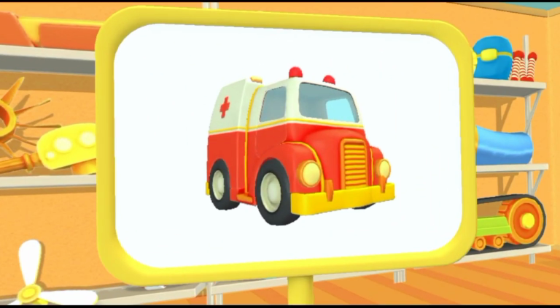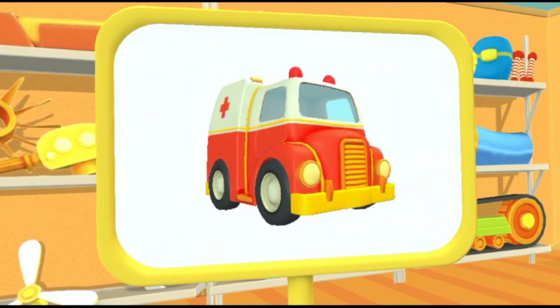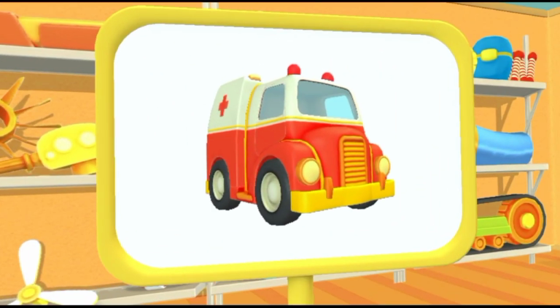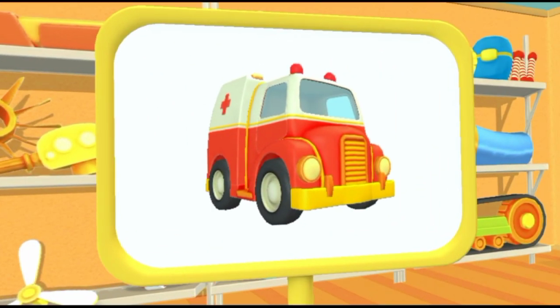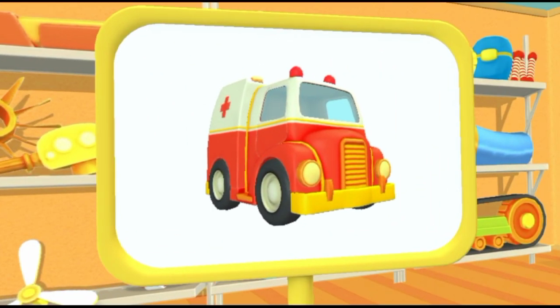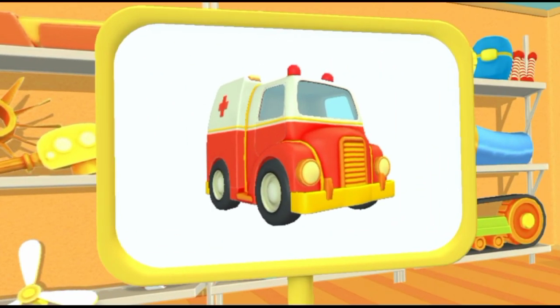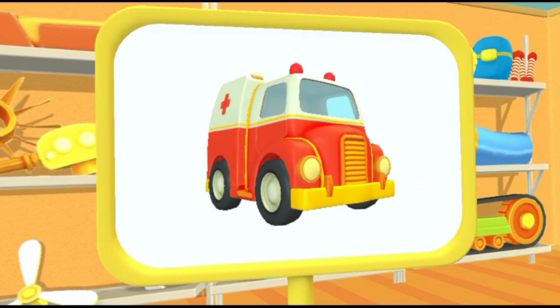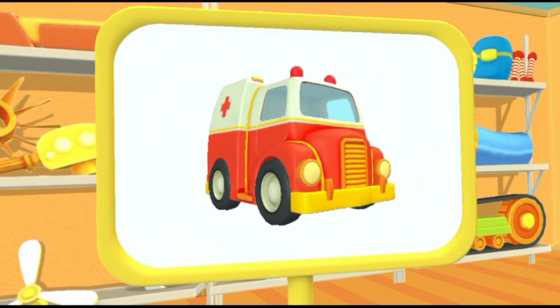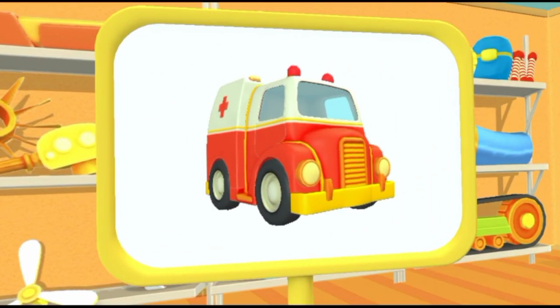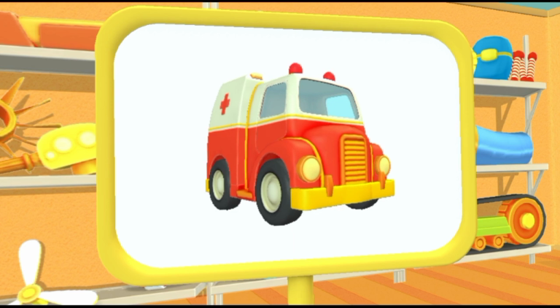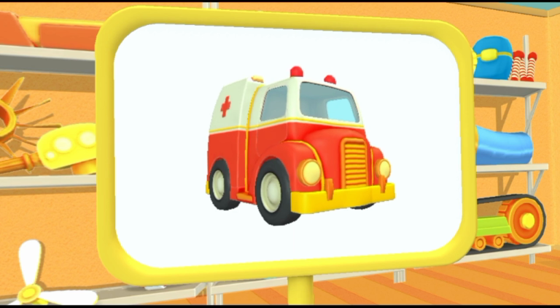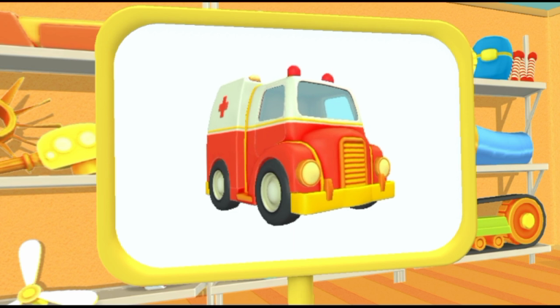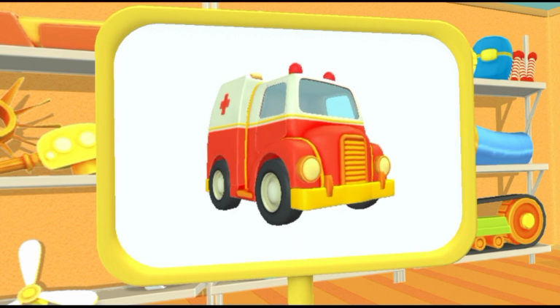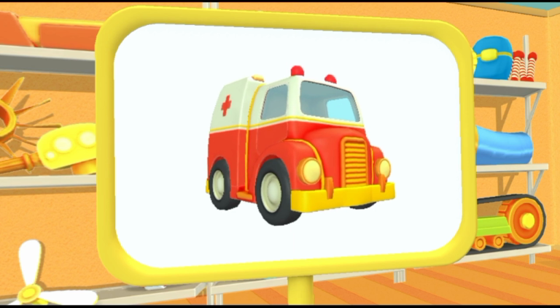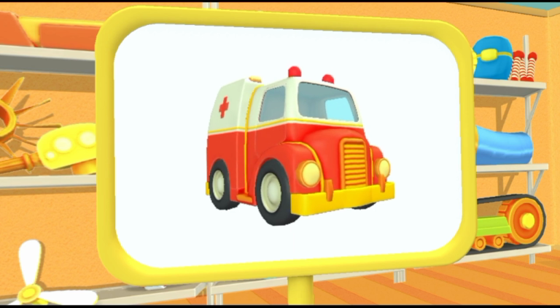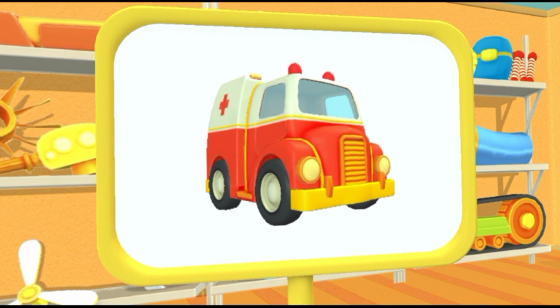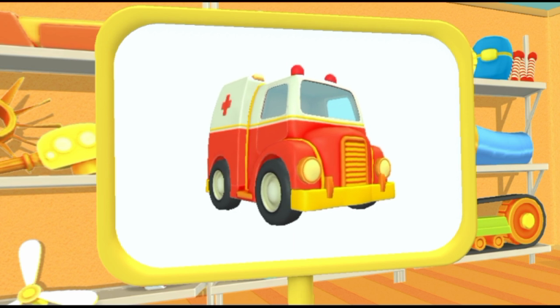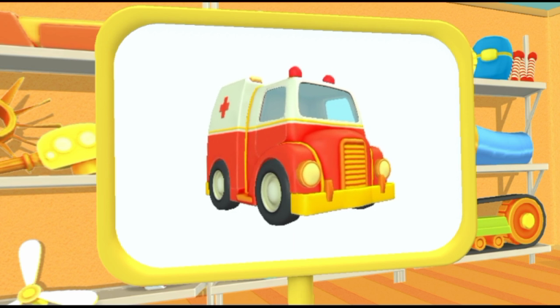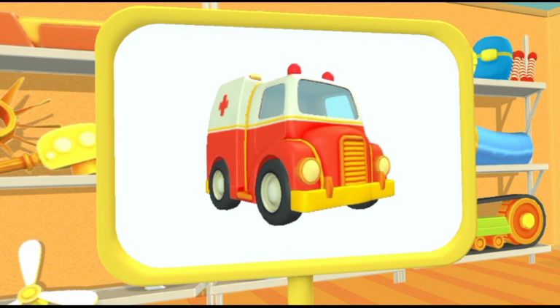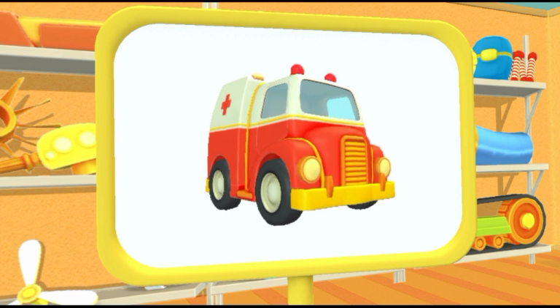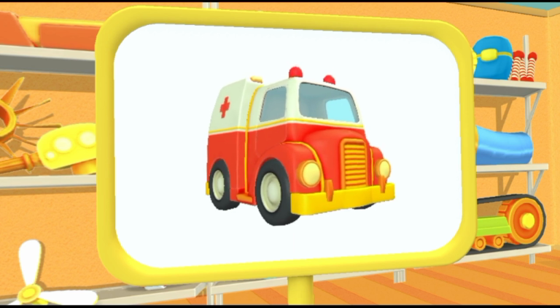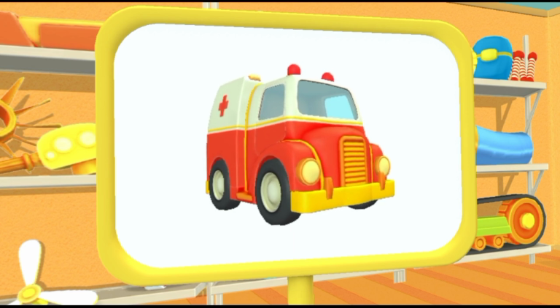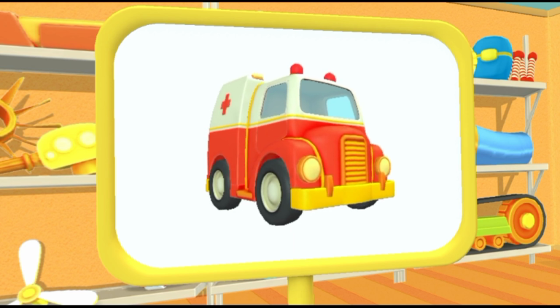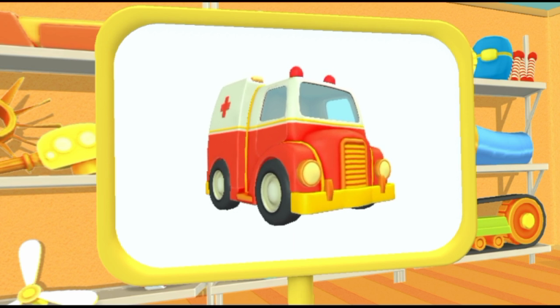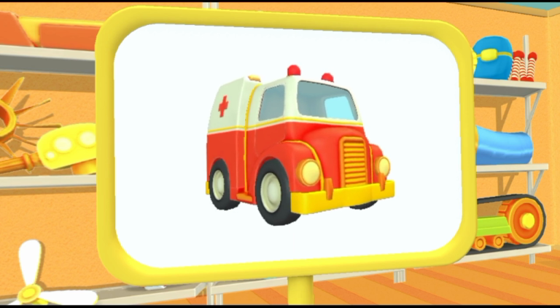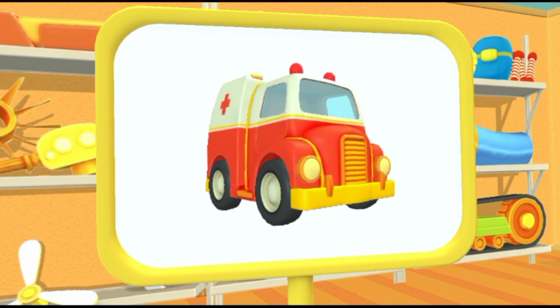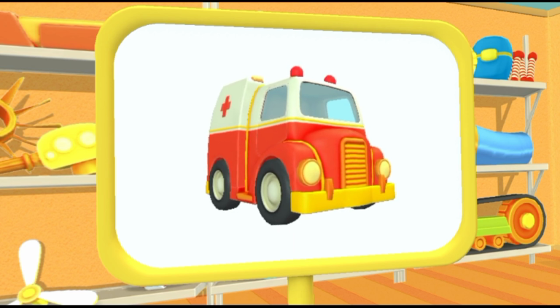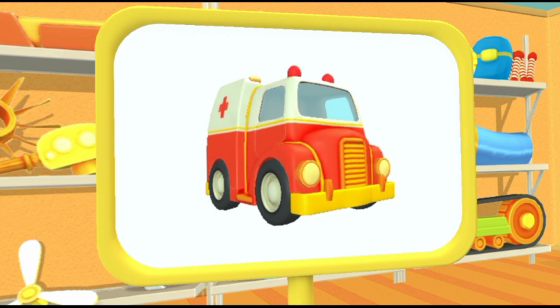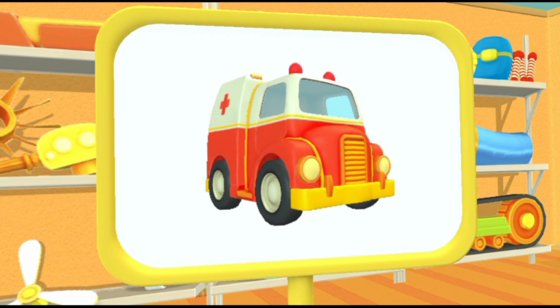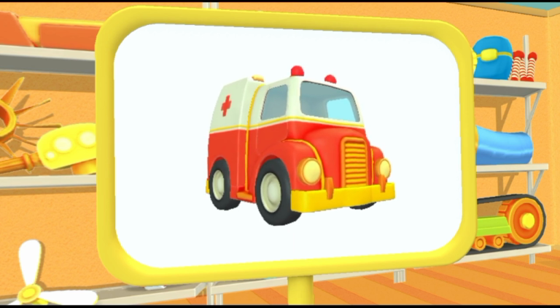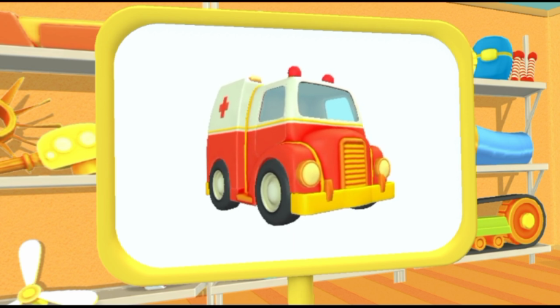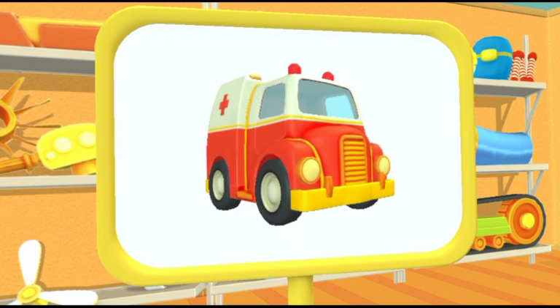Awesome! This is an ambulance. It helps people who get sick.